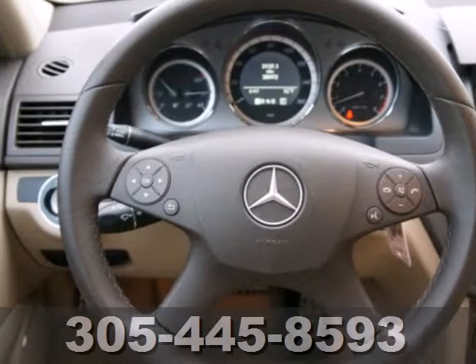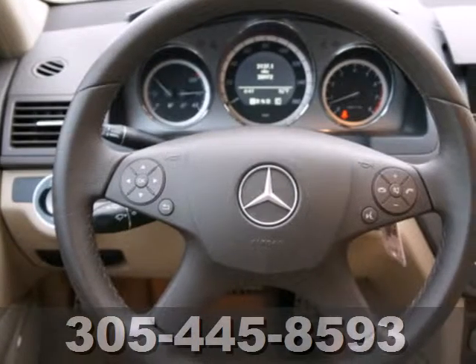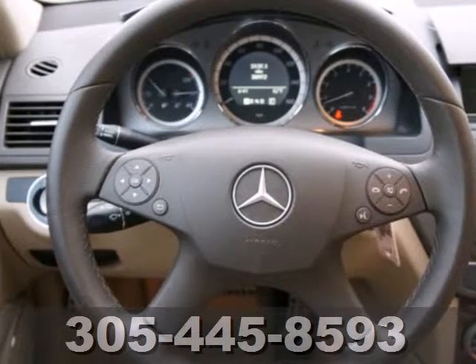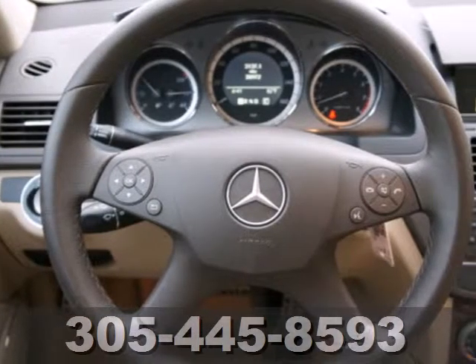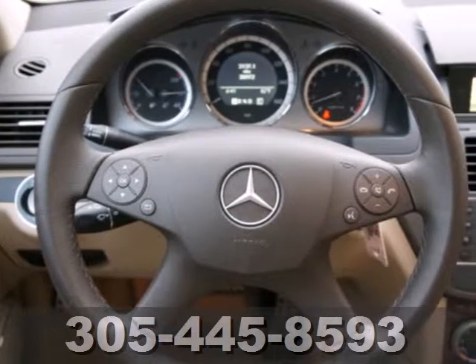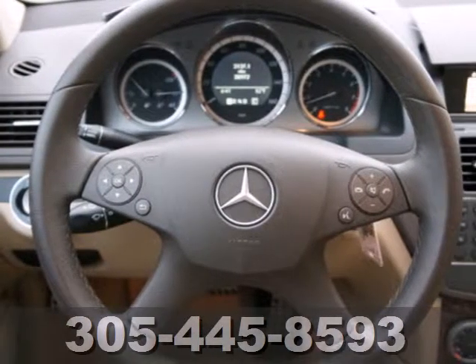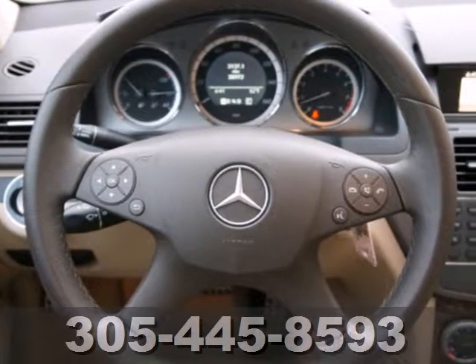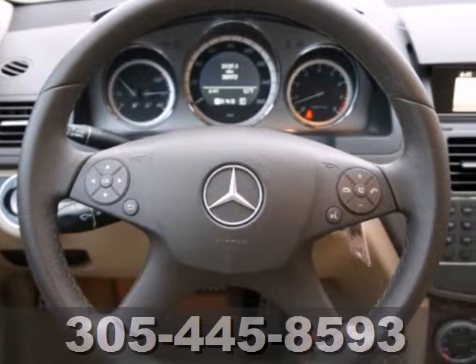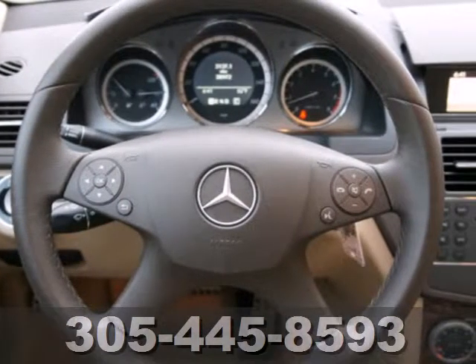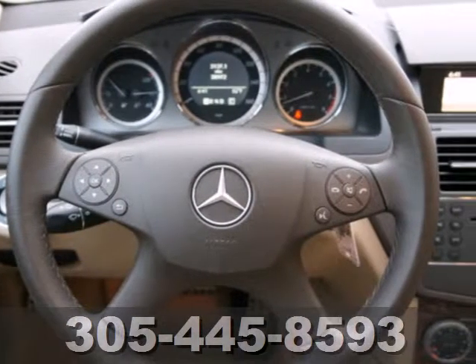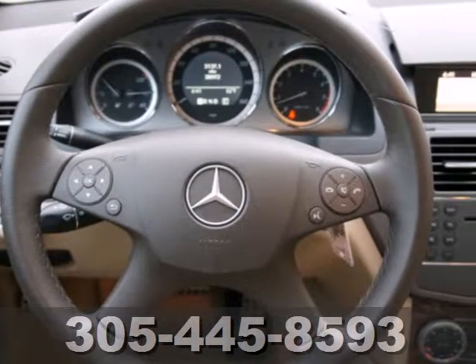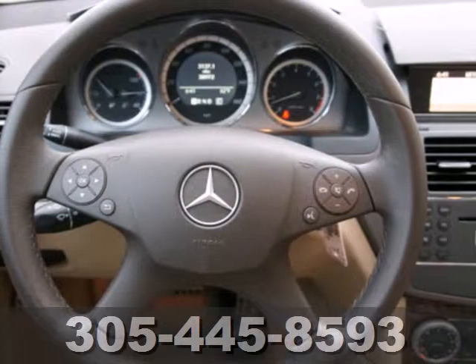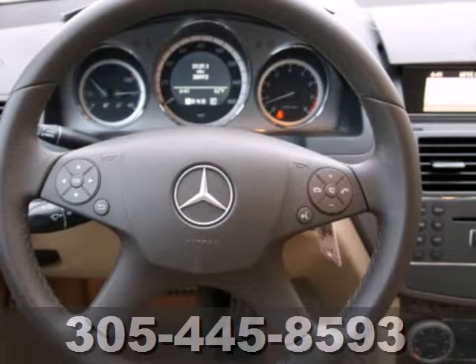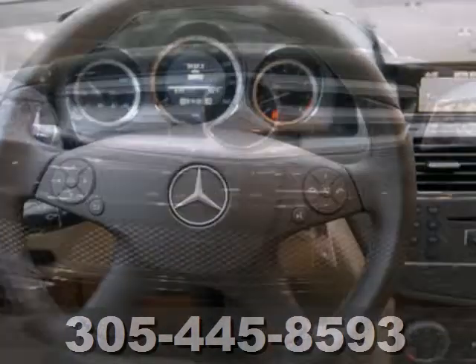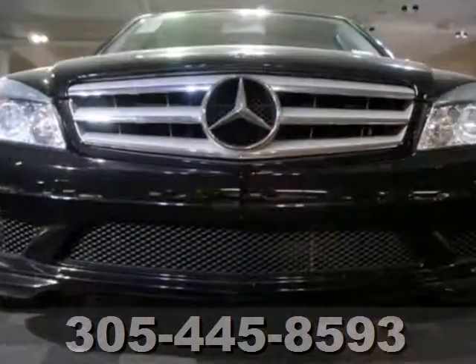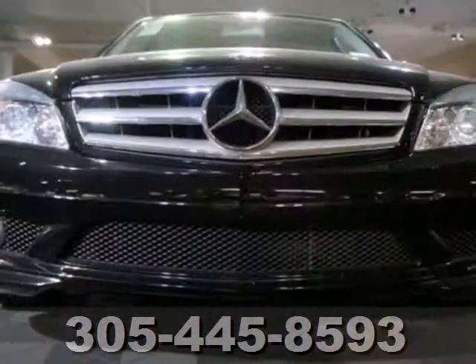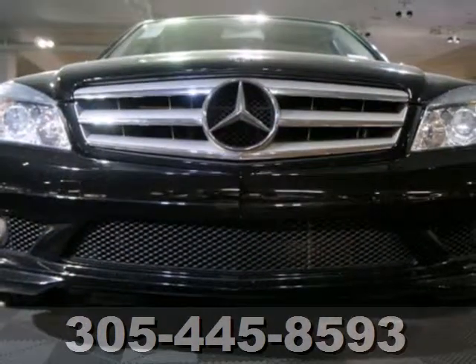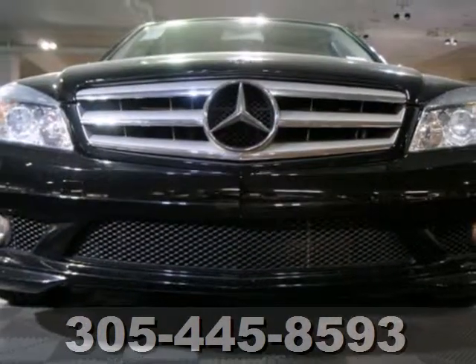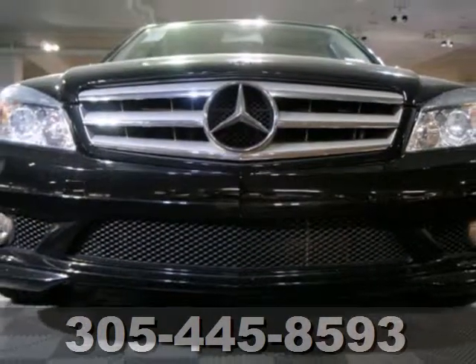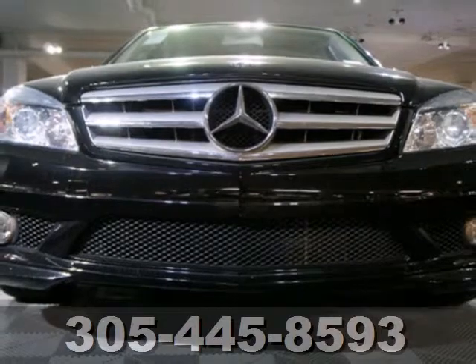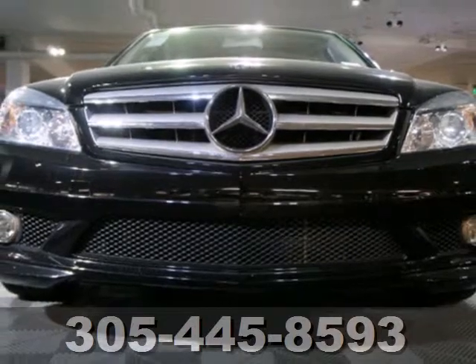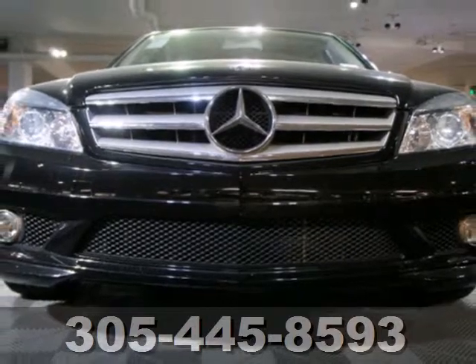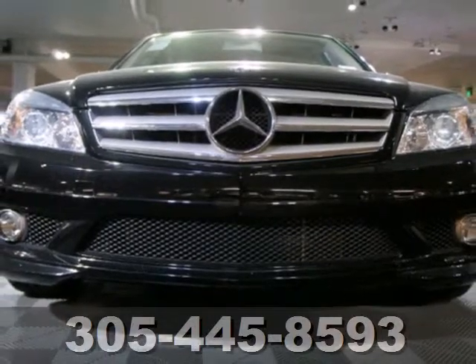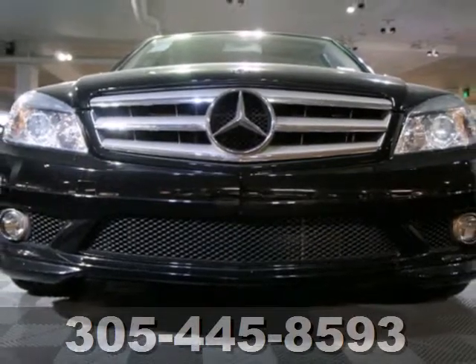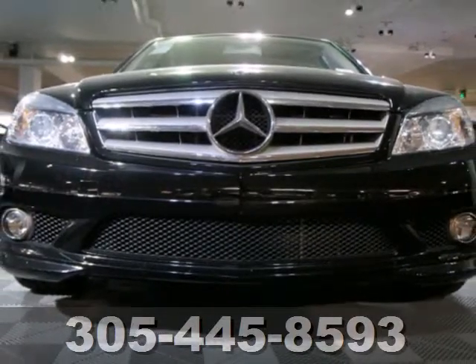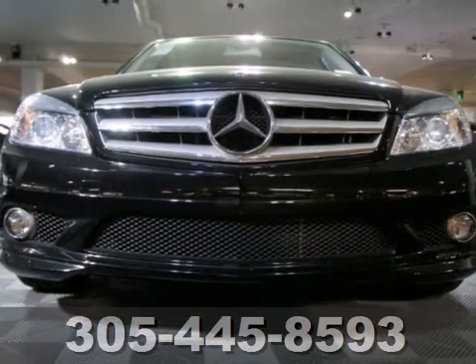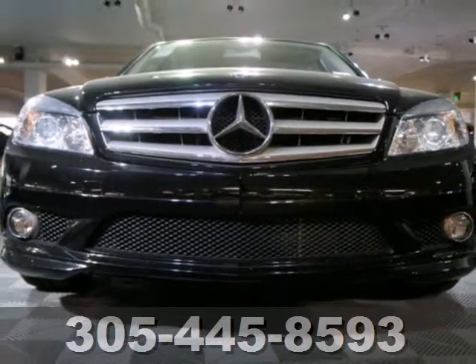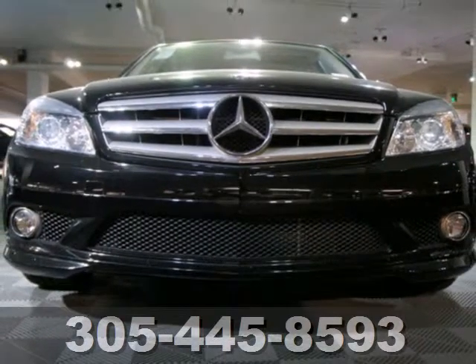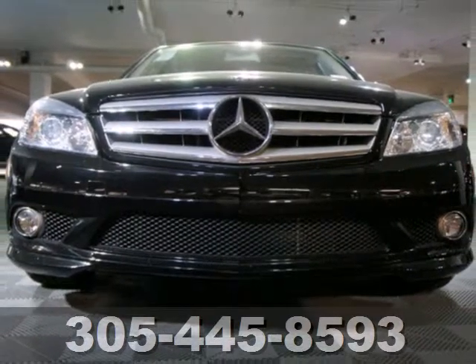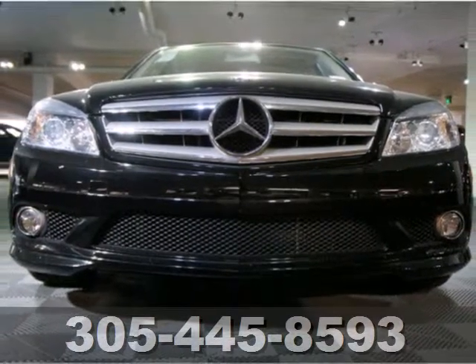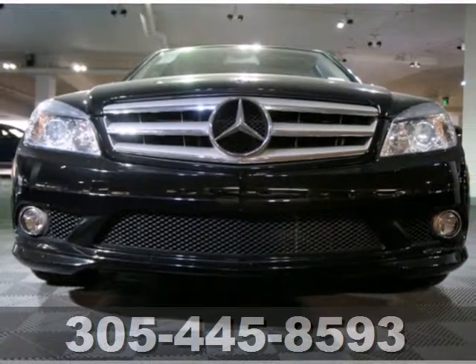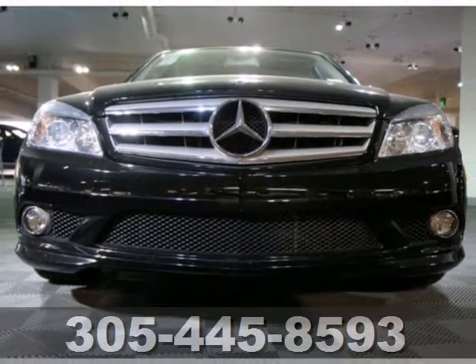The C-Class is a car so special that the valet may pay you to drive it. Come see it for yourself today.